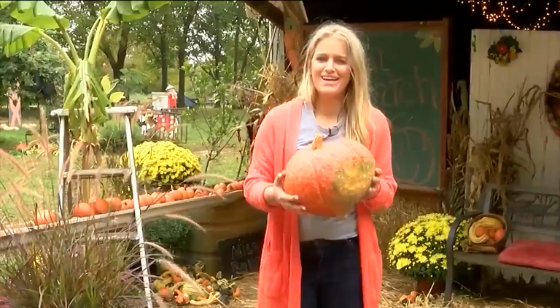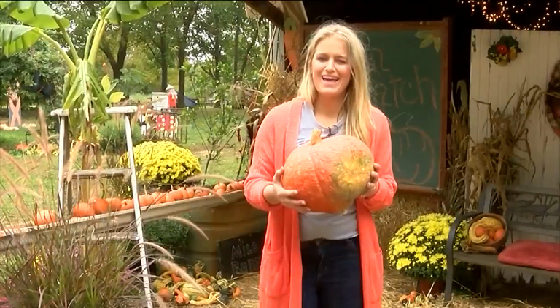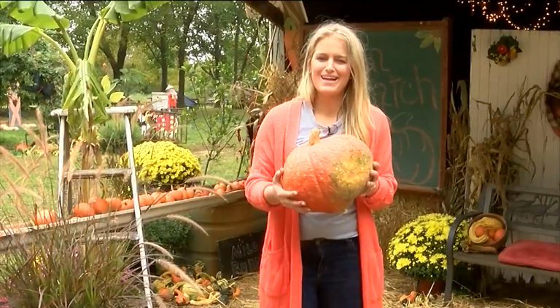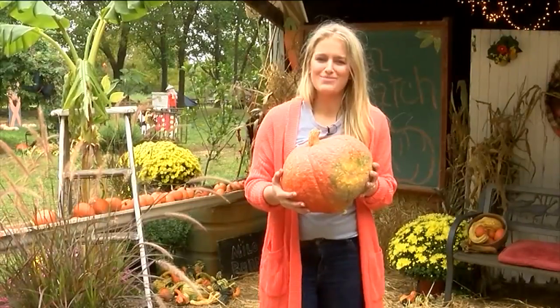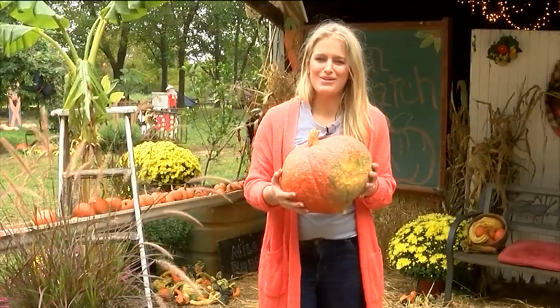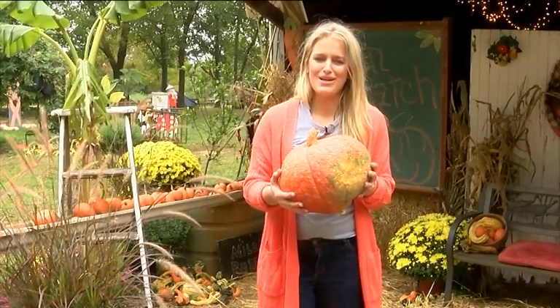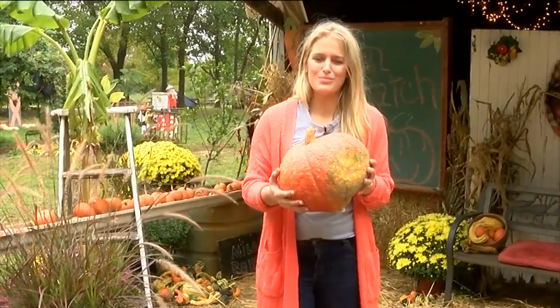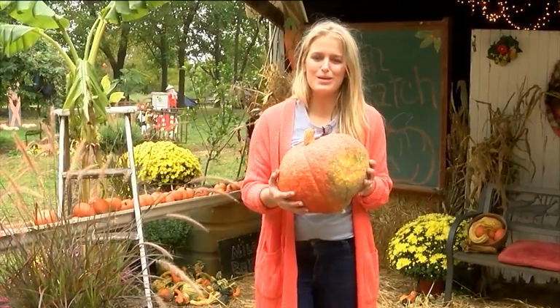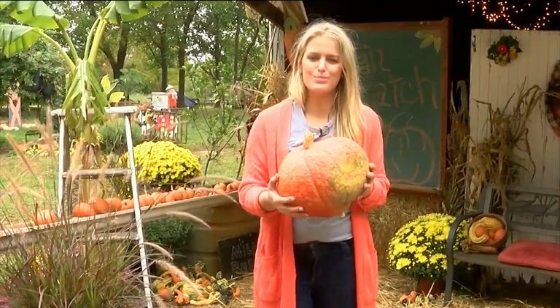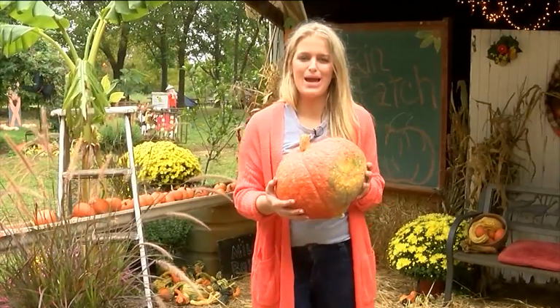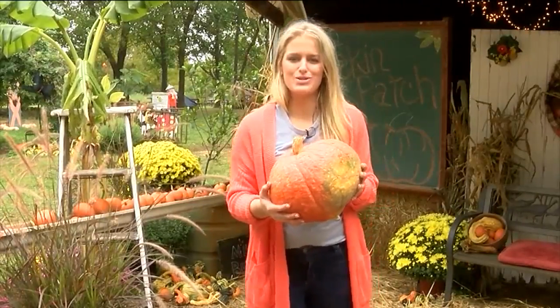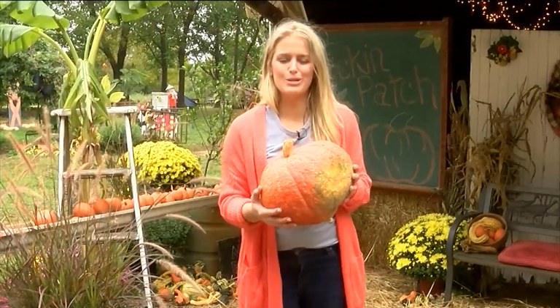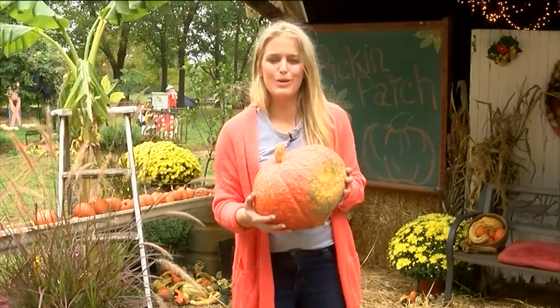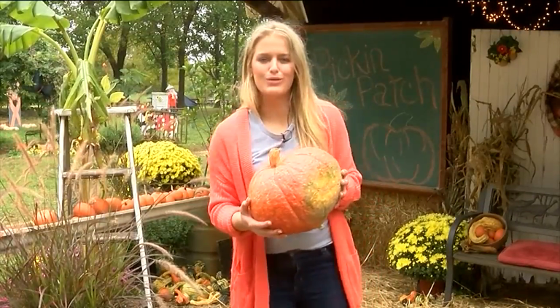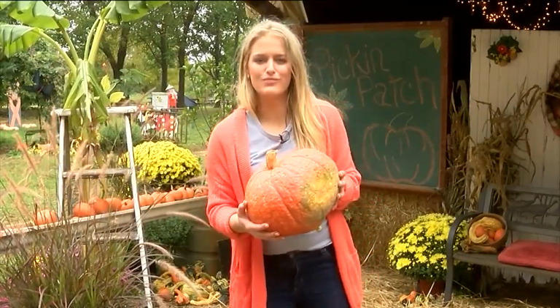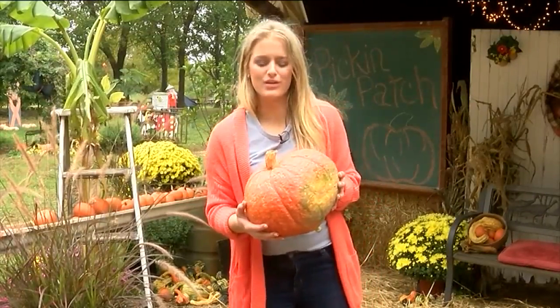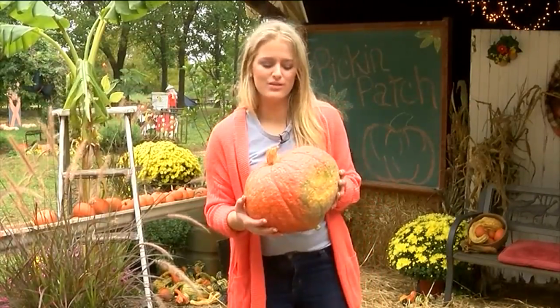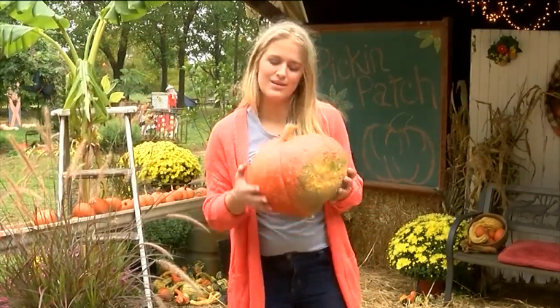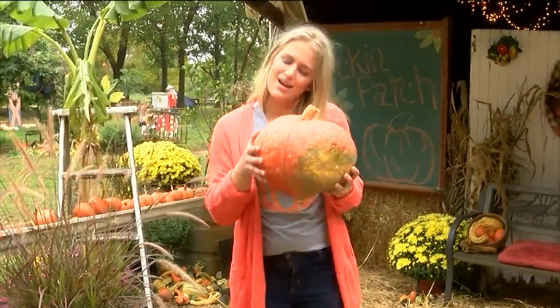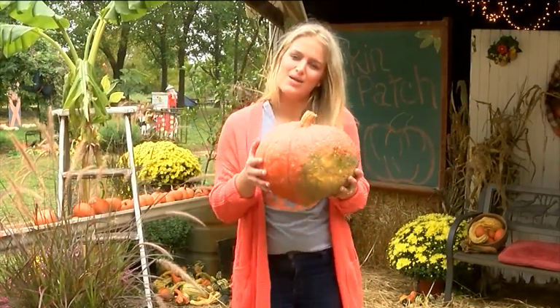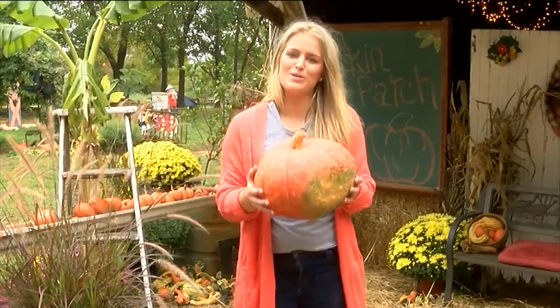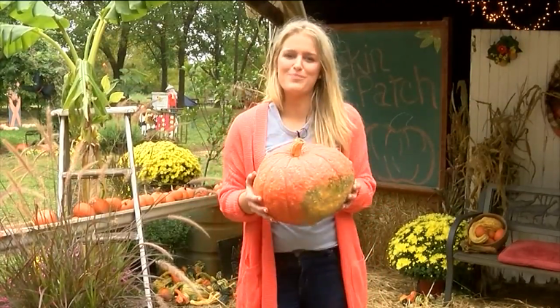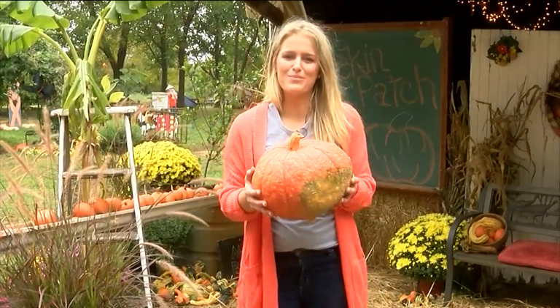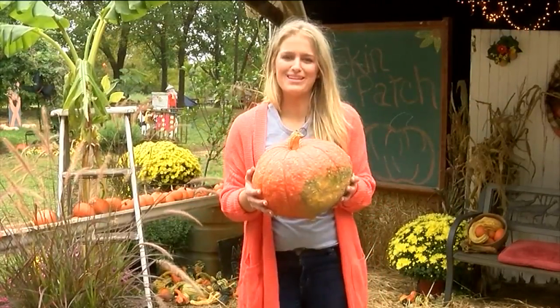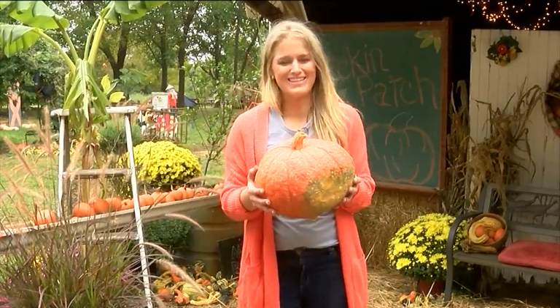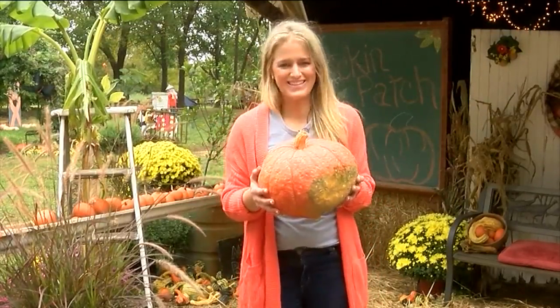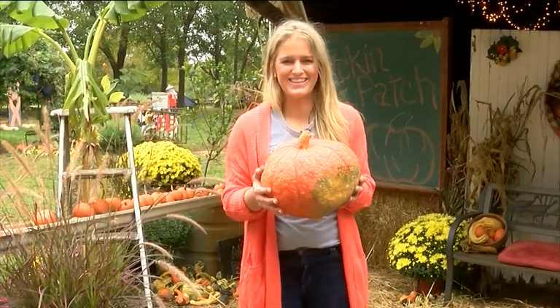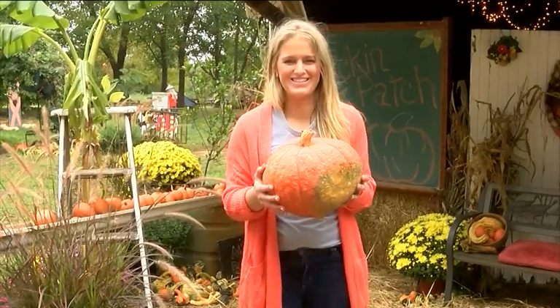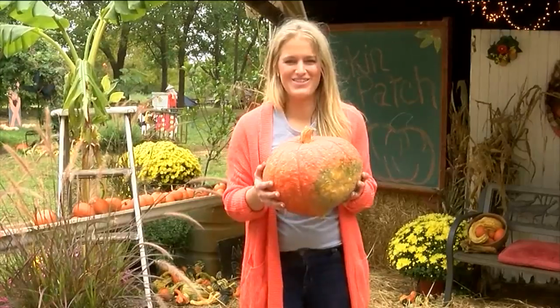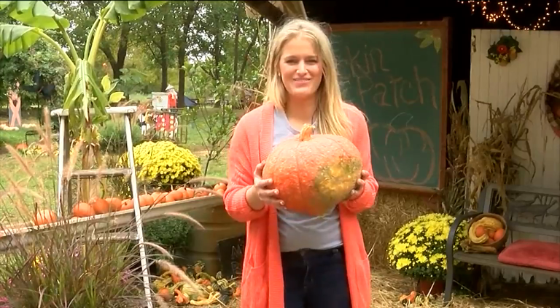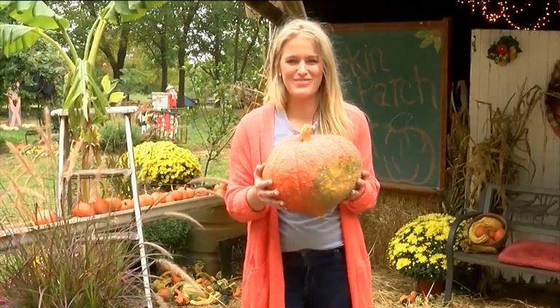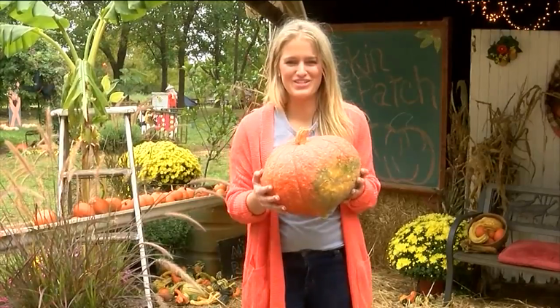Hey guys, I'm out here at the Pig and Patch in Marionville. I picked my pumpkin. Let's go have an adventure.